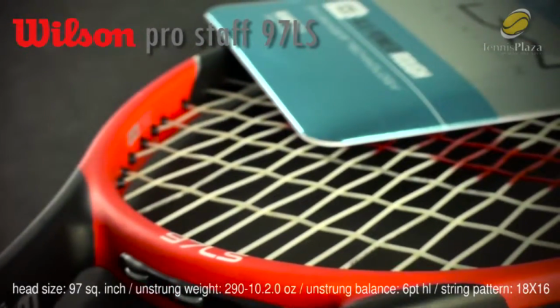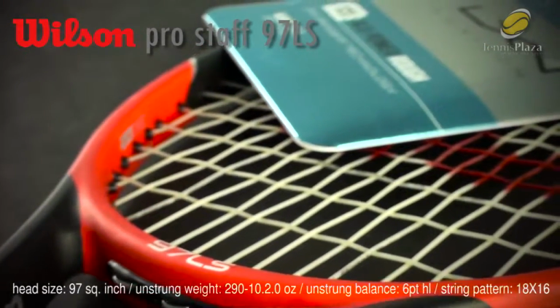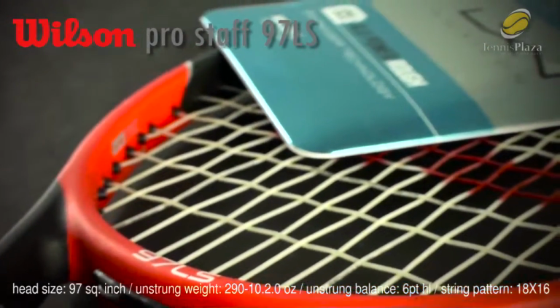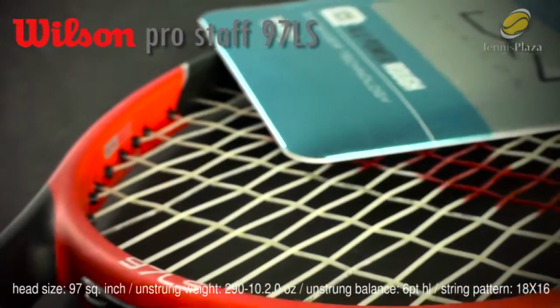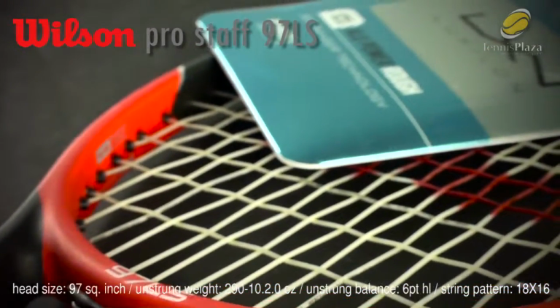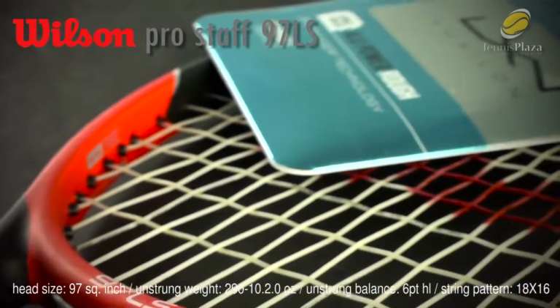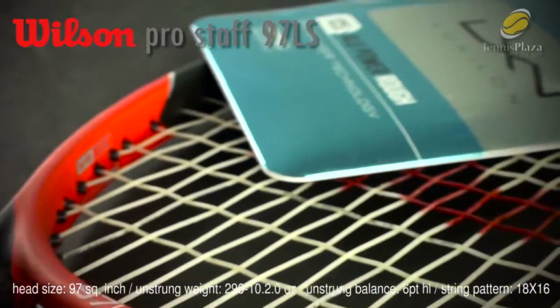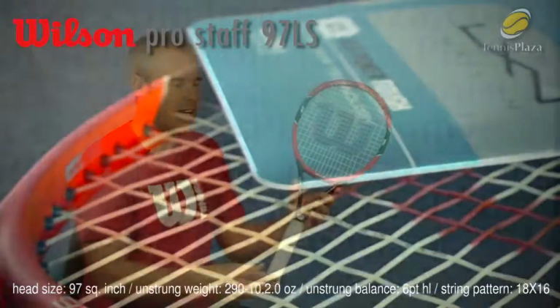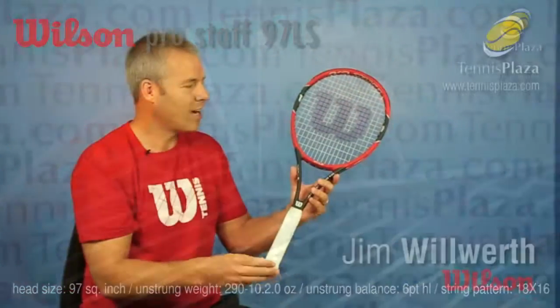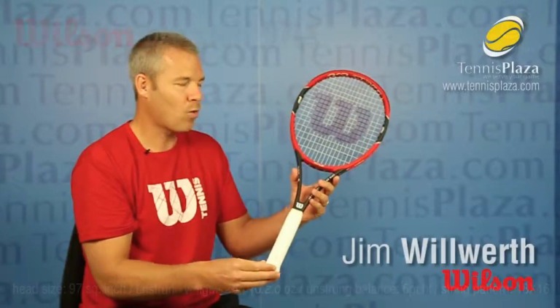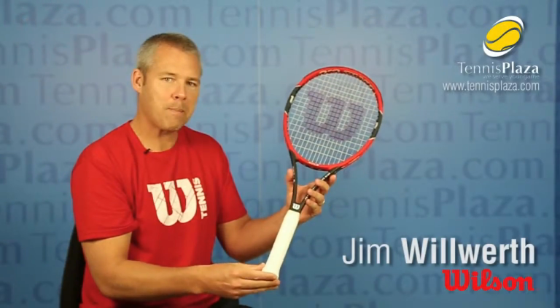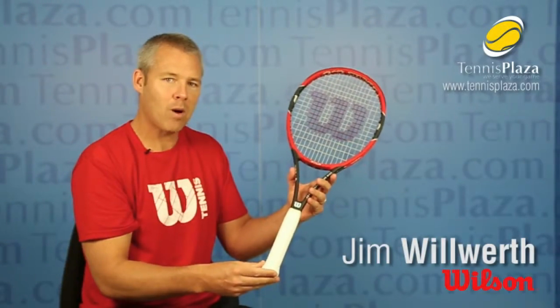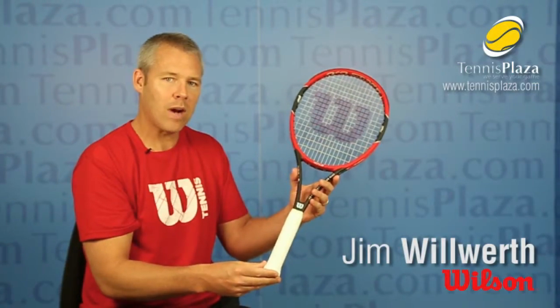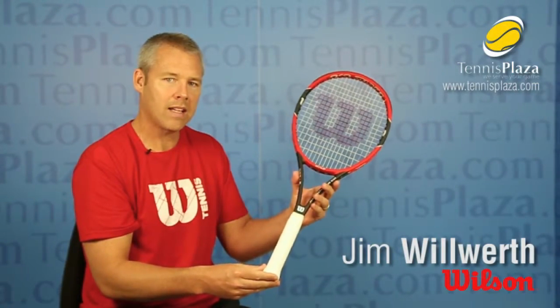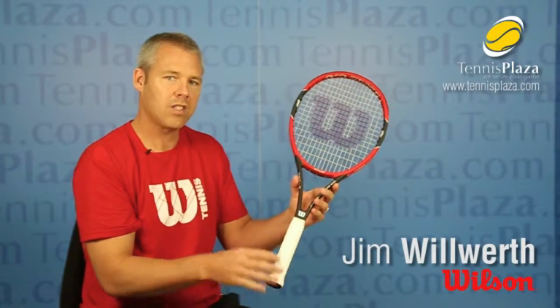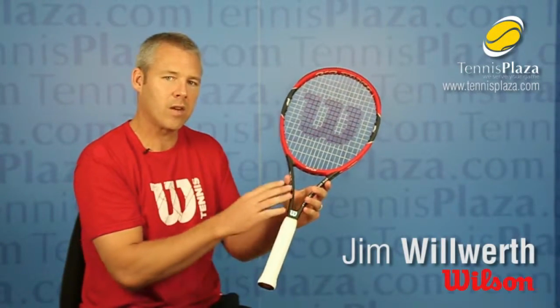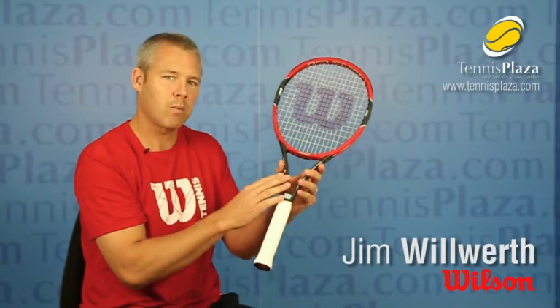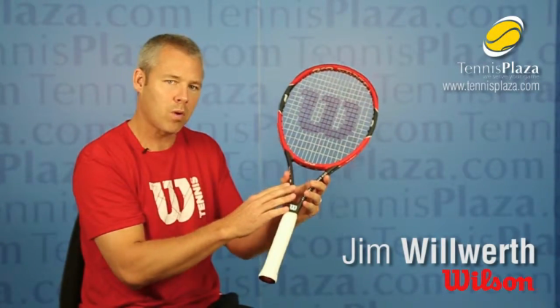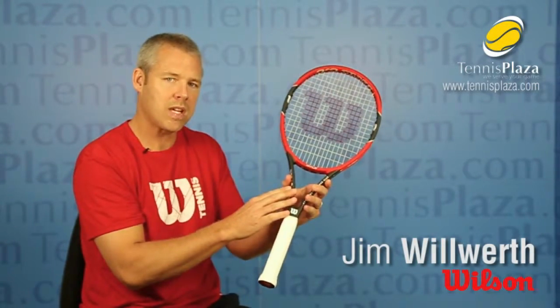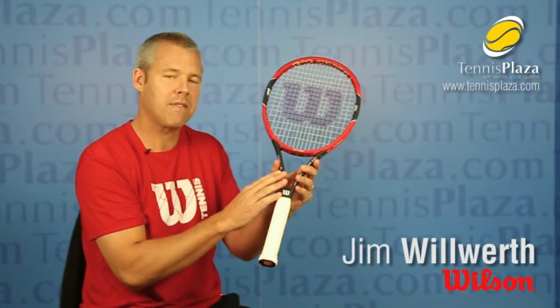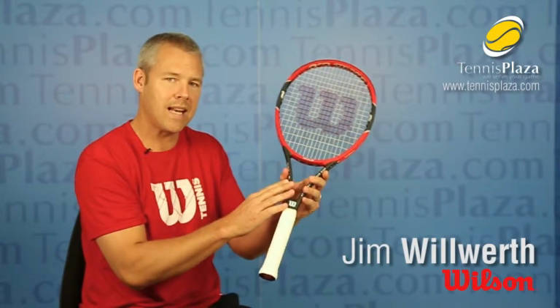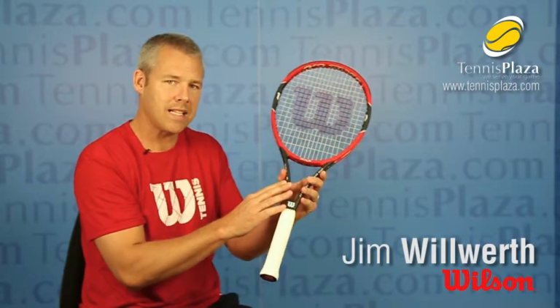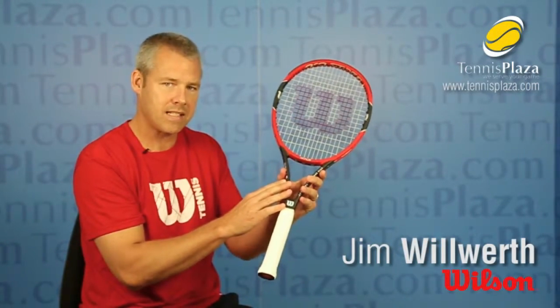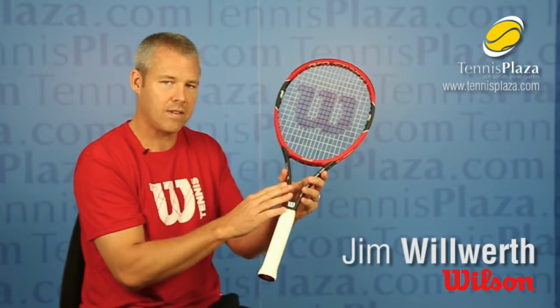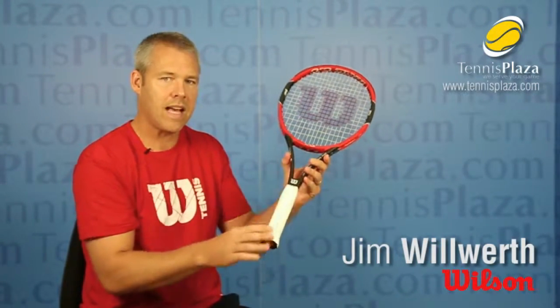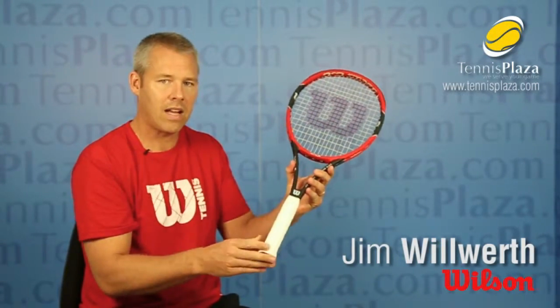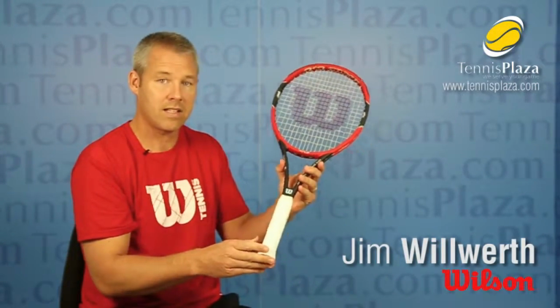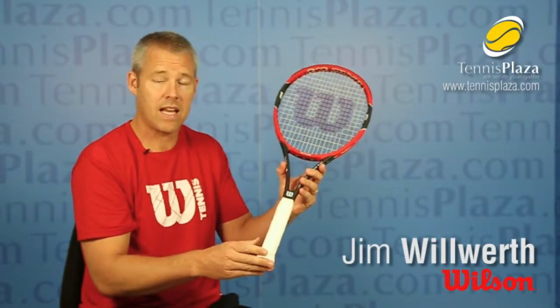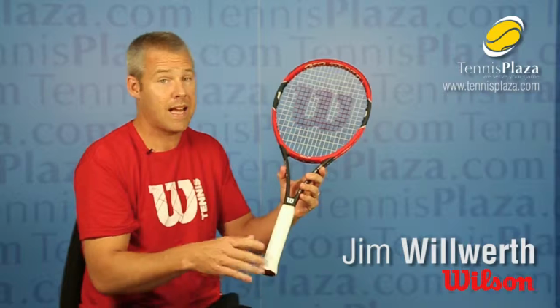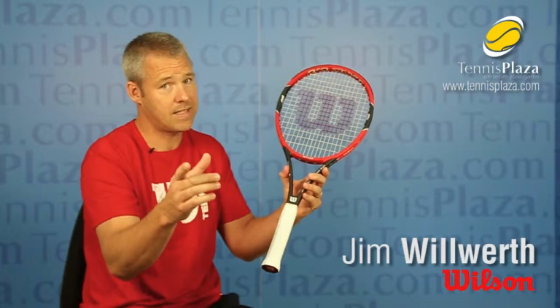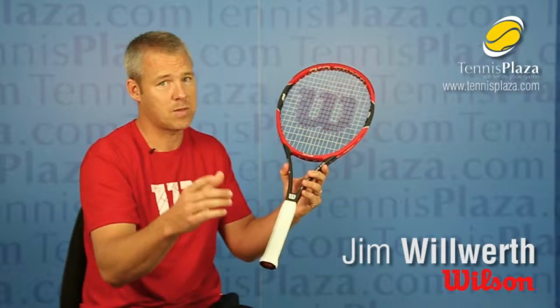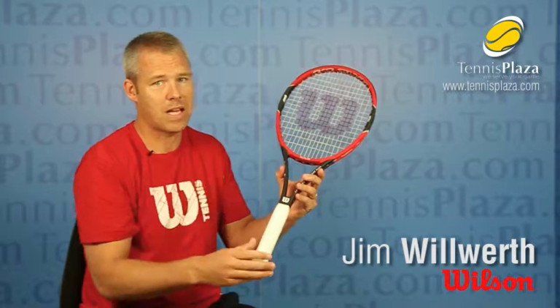So if you're looking for spin and a great power racket, check out the Pro Staff 97 LS today at Tennis Plaza.